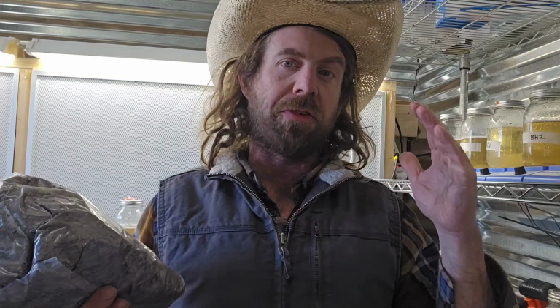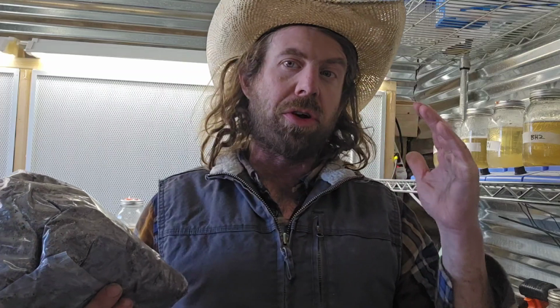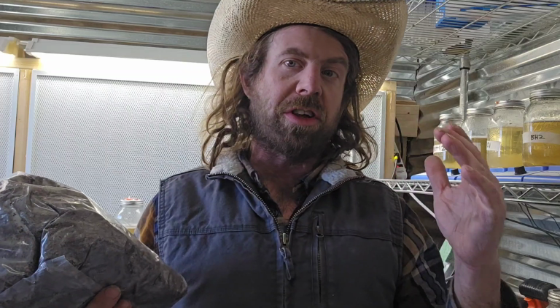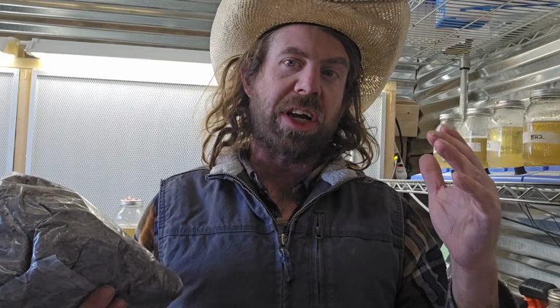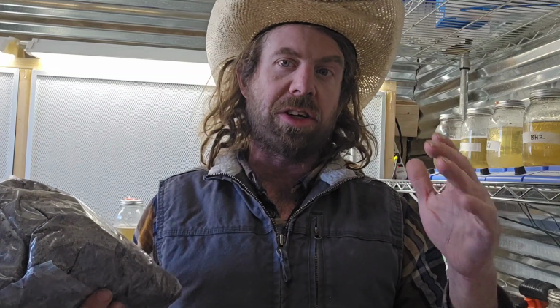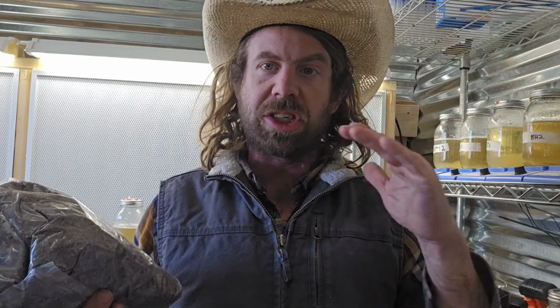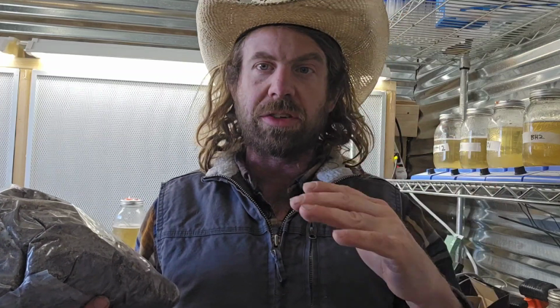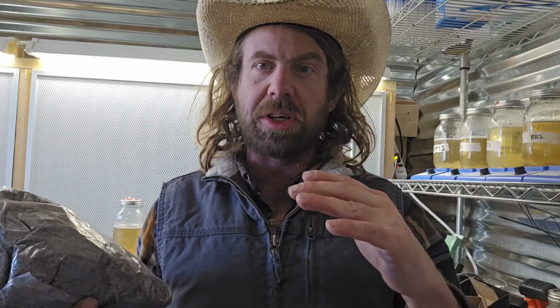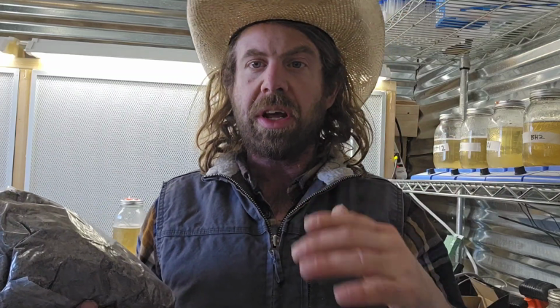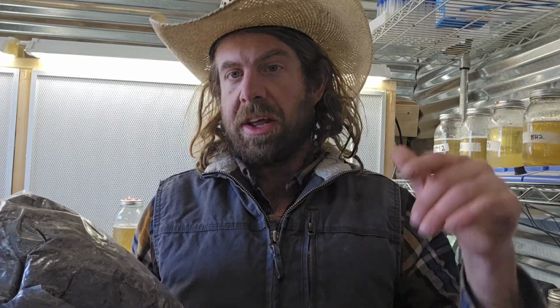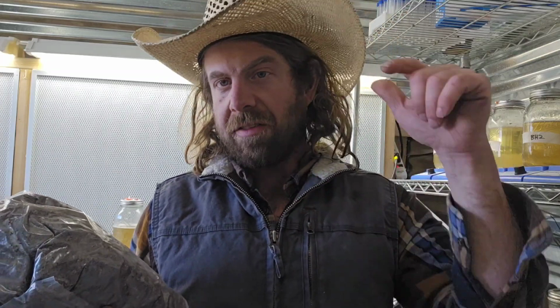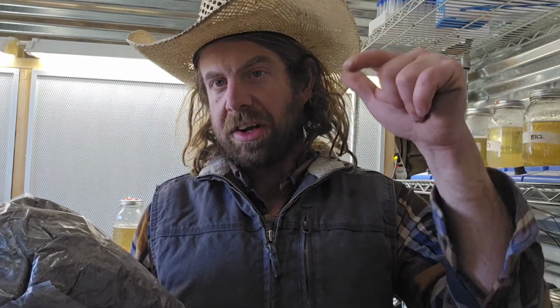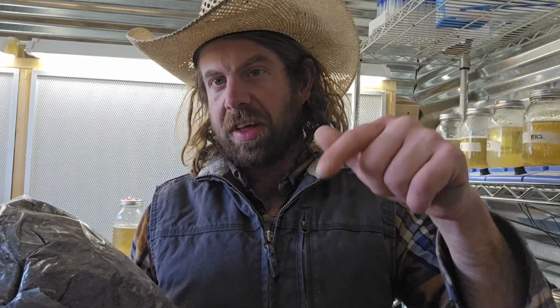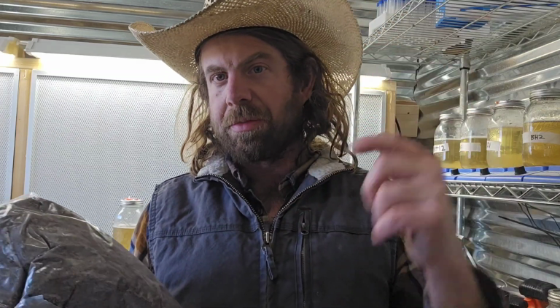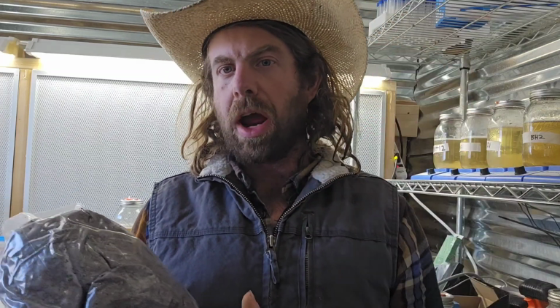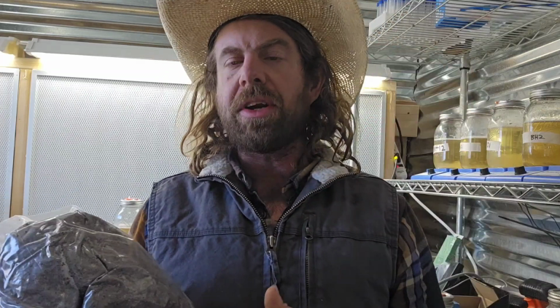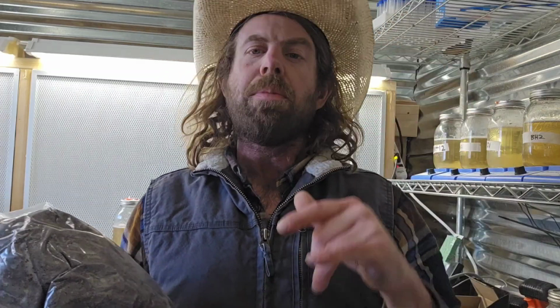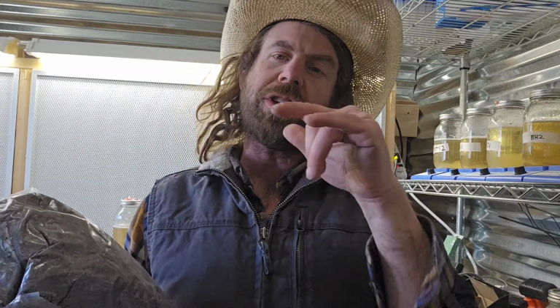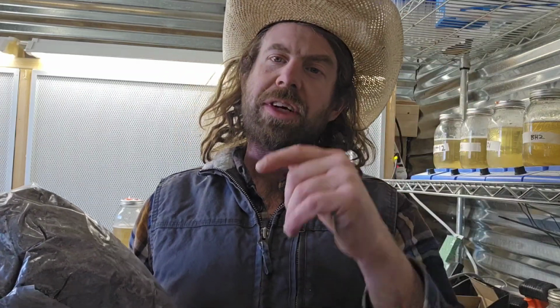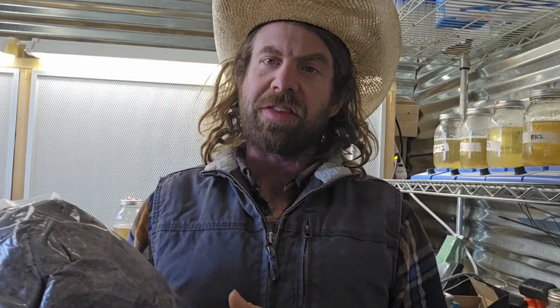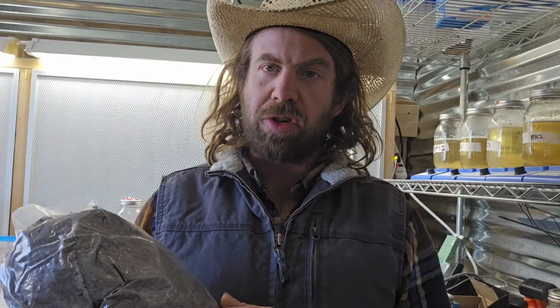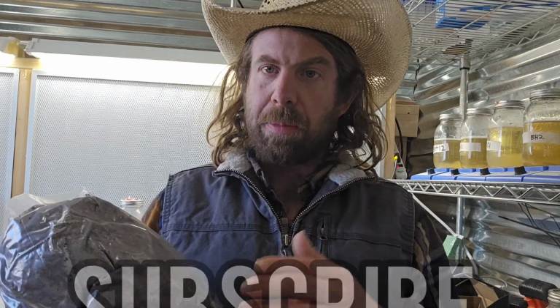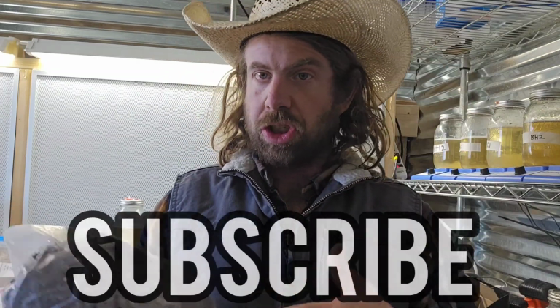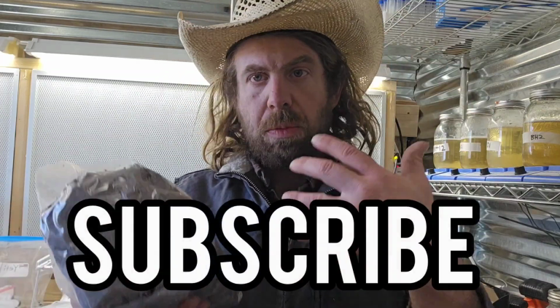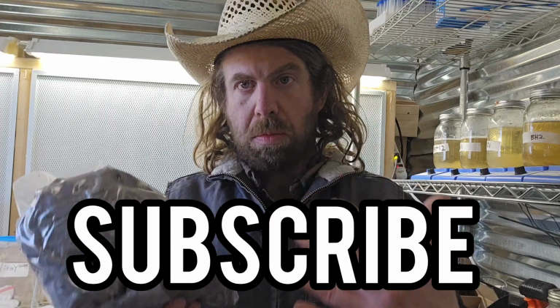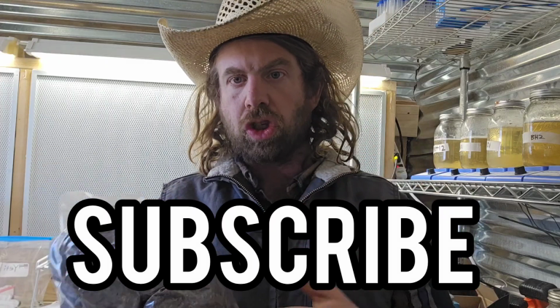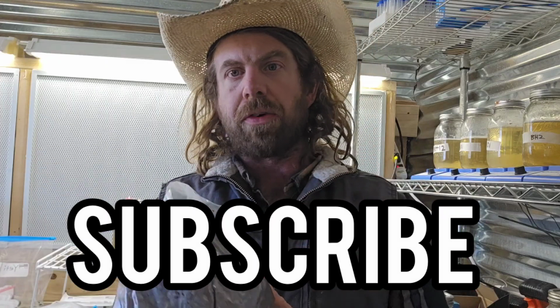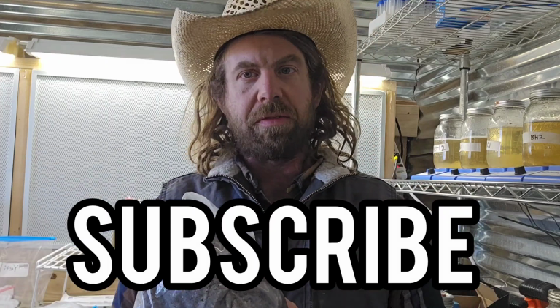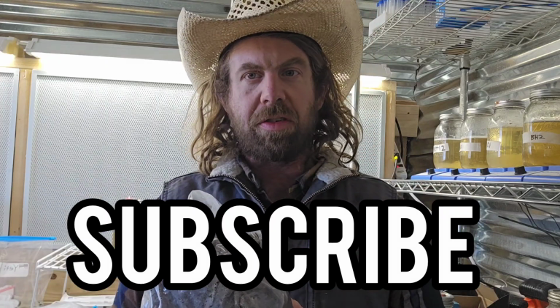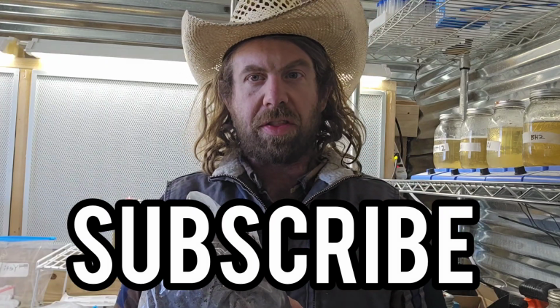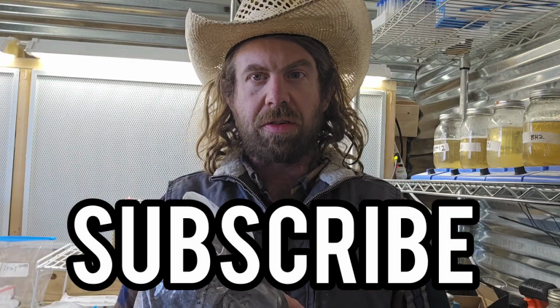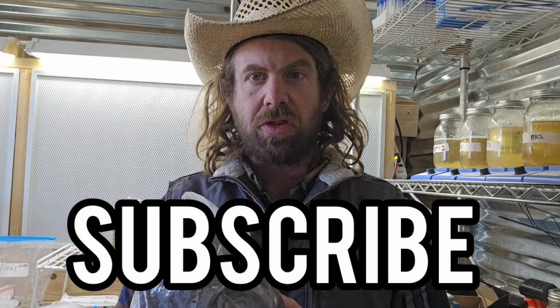If you're new to this channel and you're just now tuning in and you haven't already clicked that subscribe button, make sure you click that subscribe button so you get more mushroom and farming videos like this in the future.